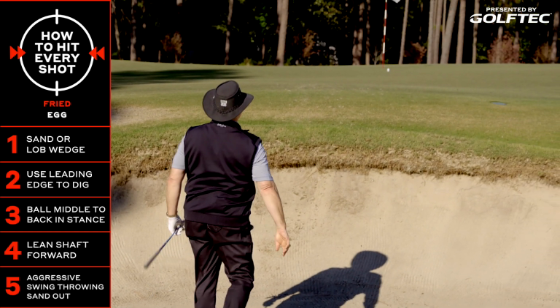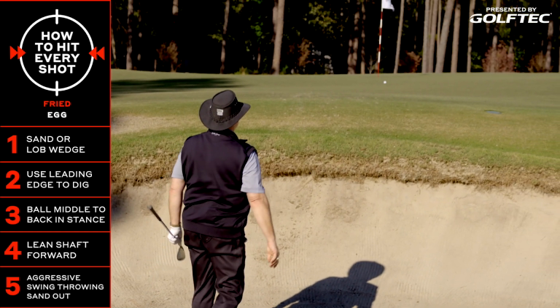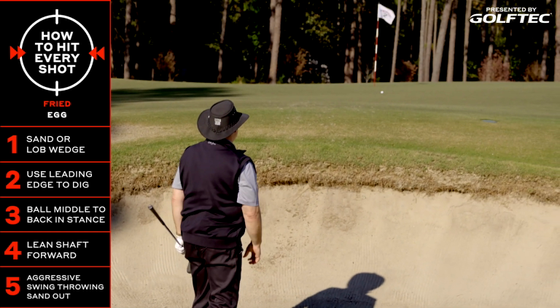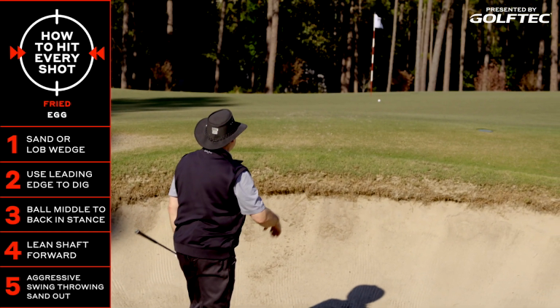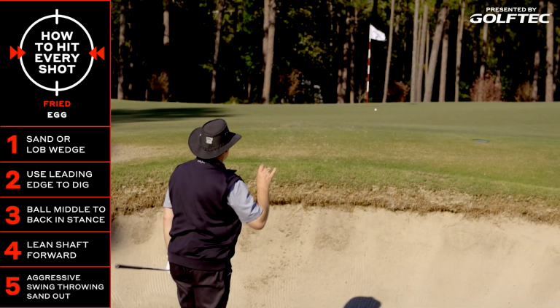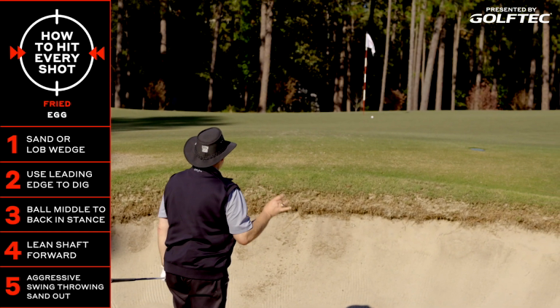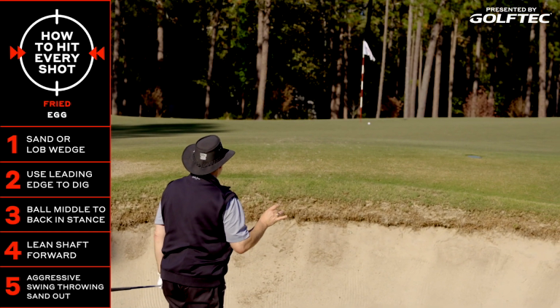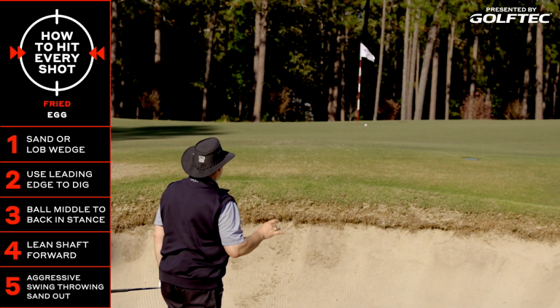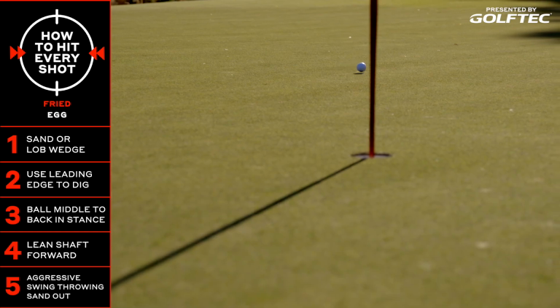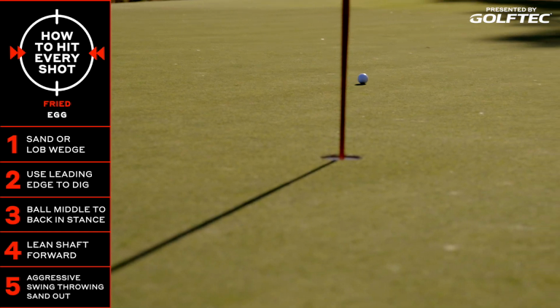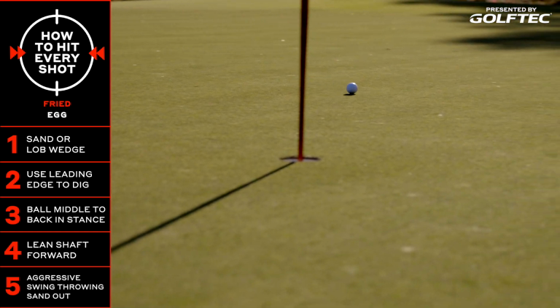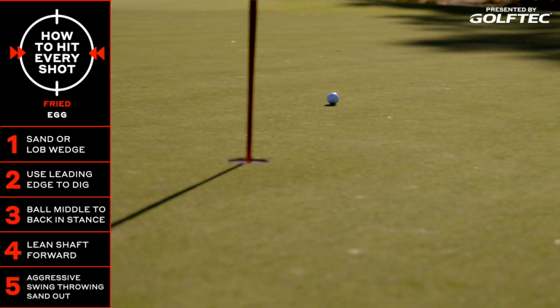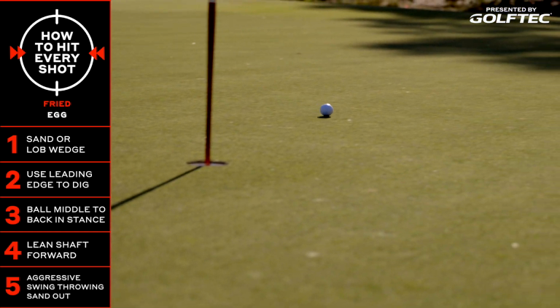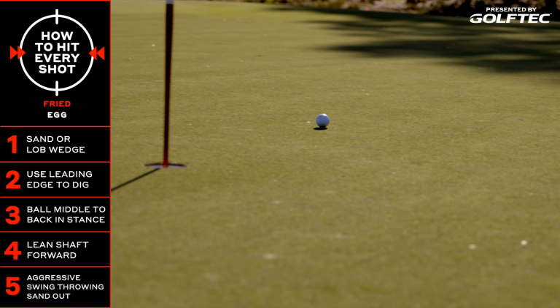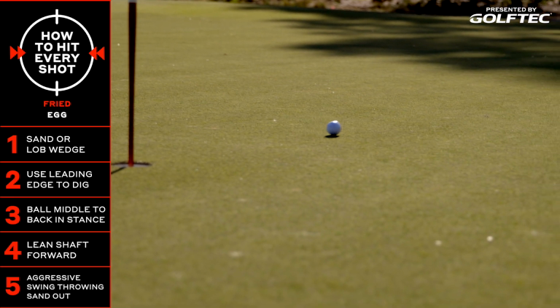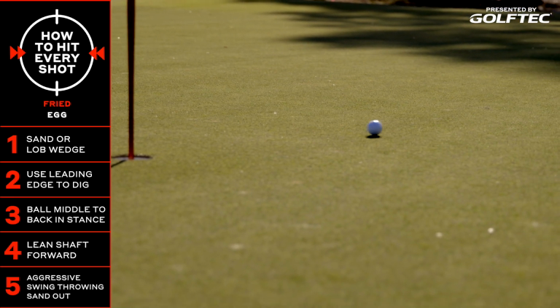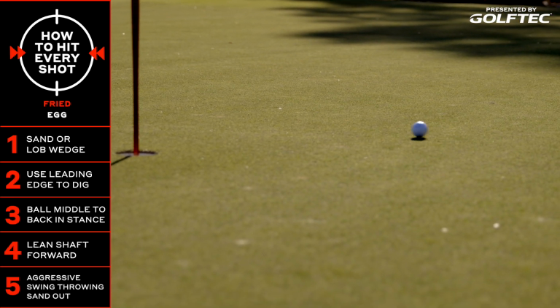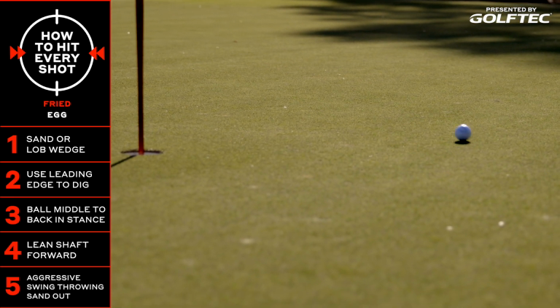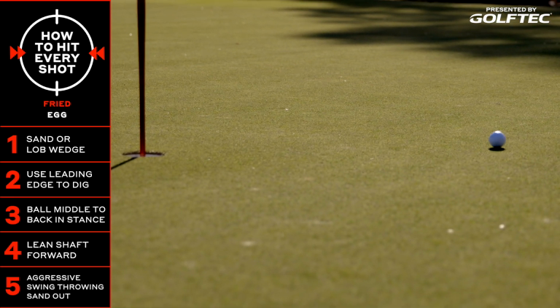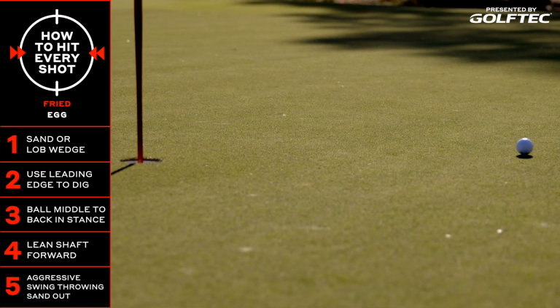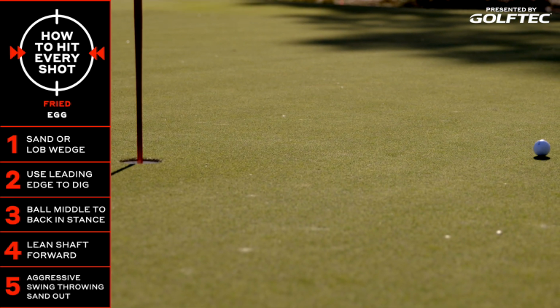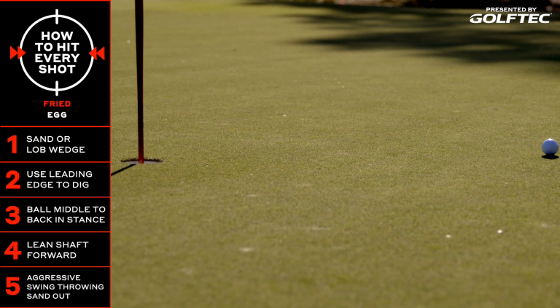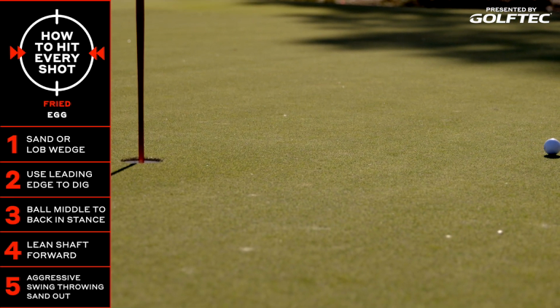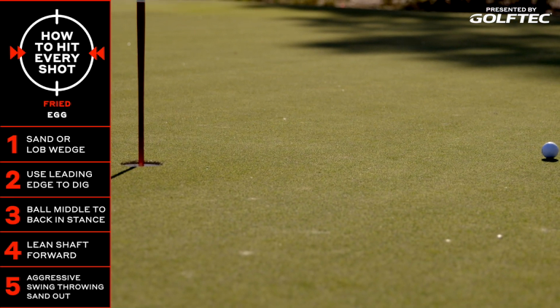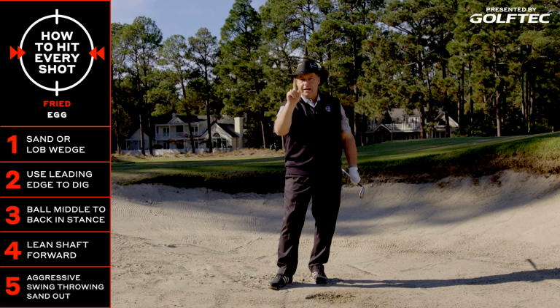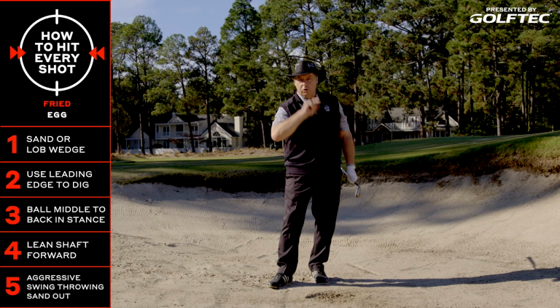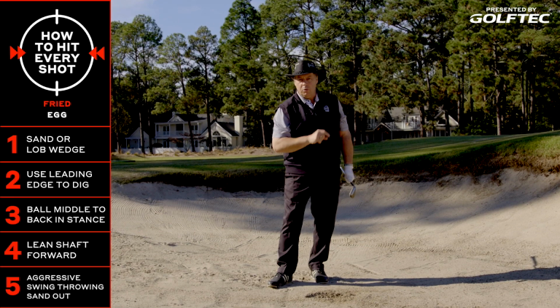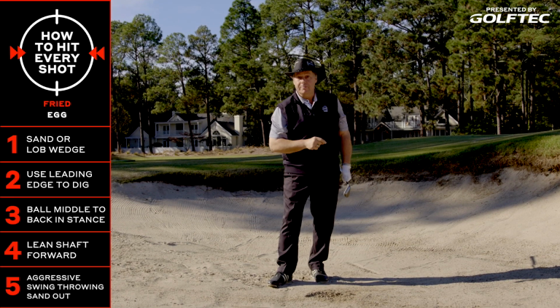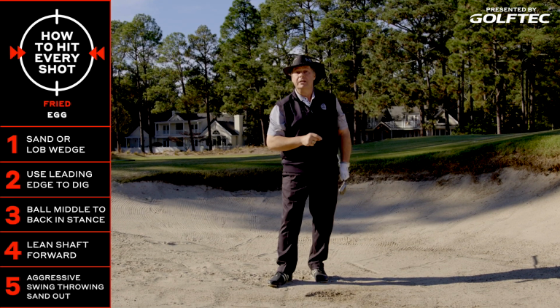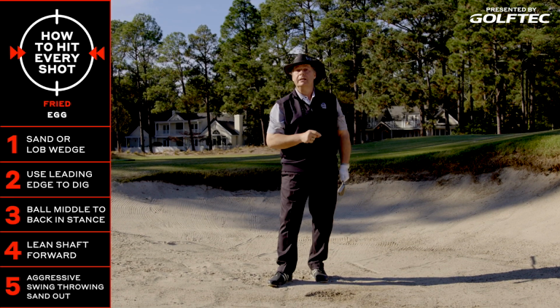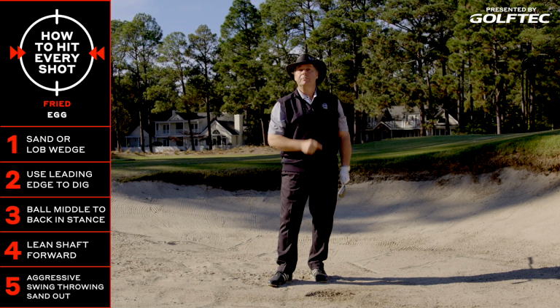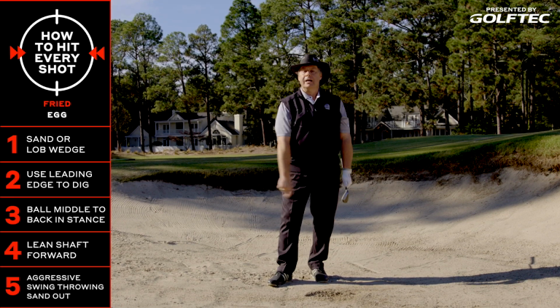Beautiful shot, aggressive shot, moving through, throwing the sand forward and through. We're on the green, and we're on our way to maybe getting it up and down.